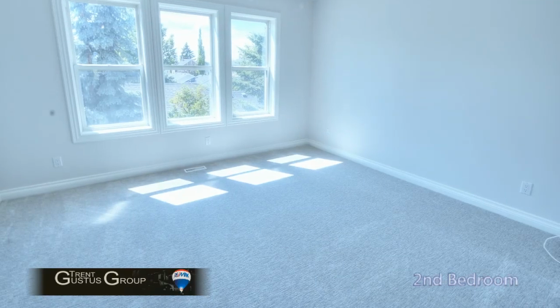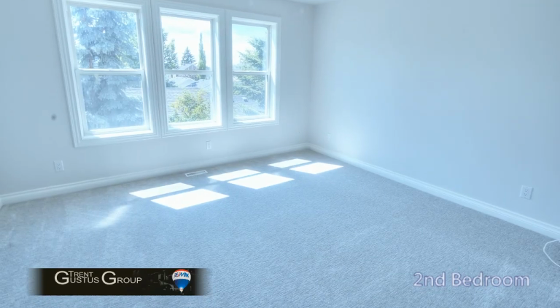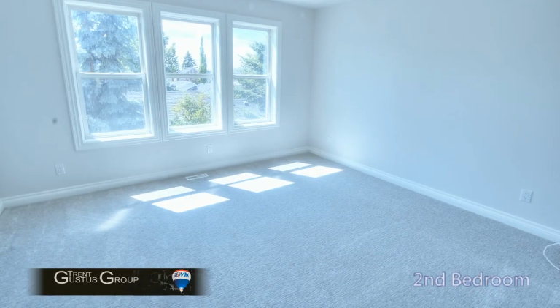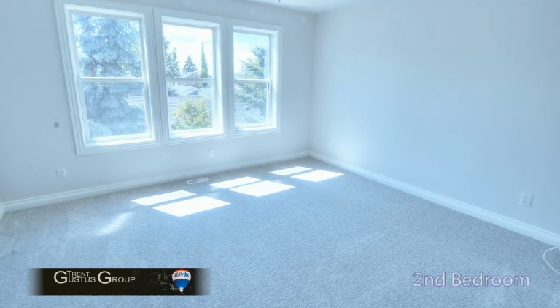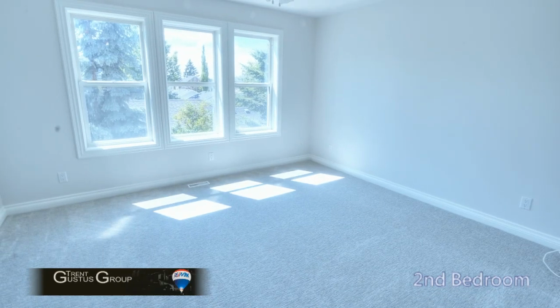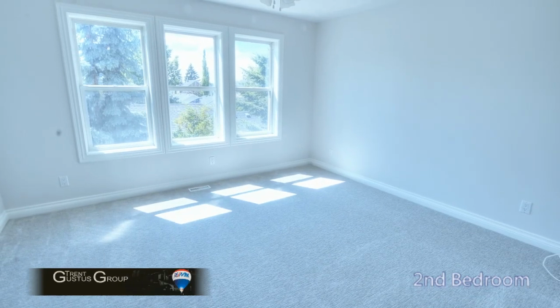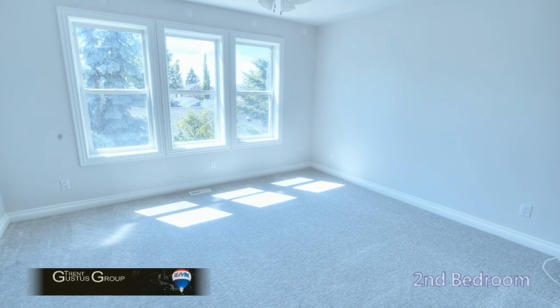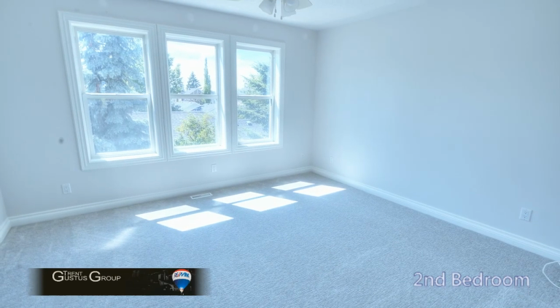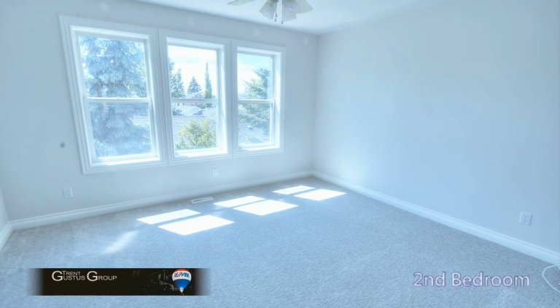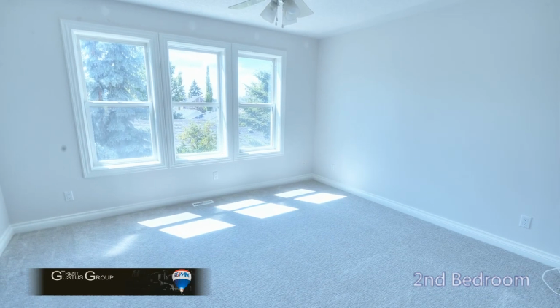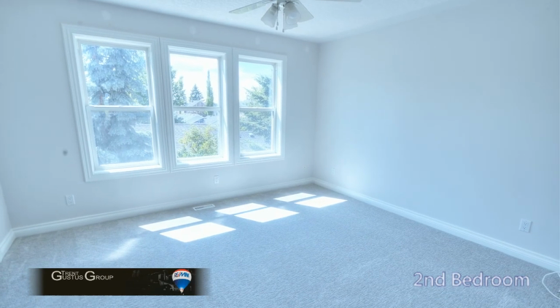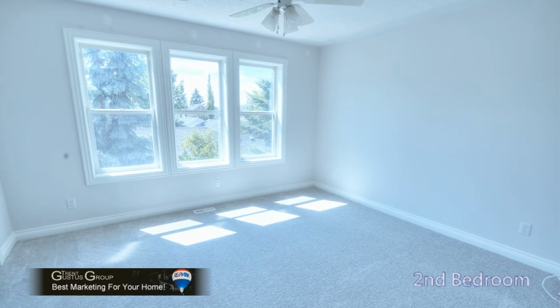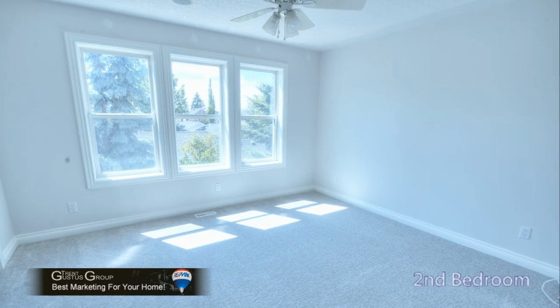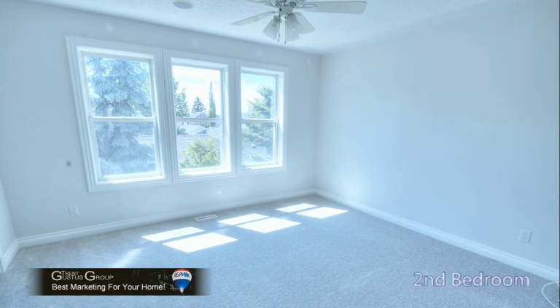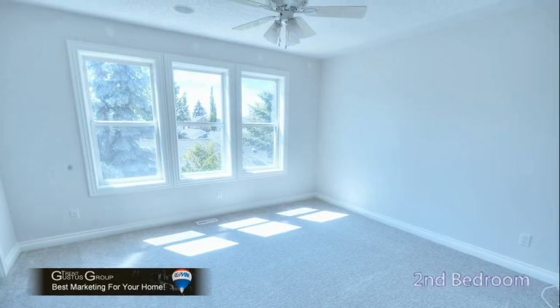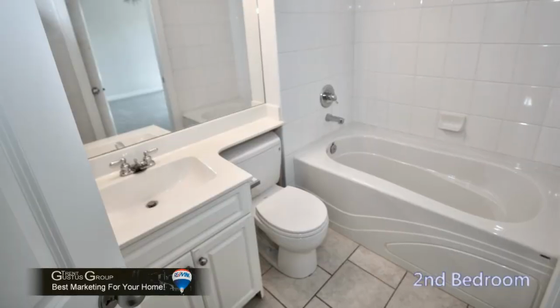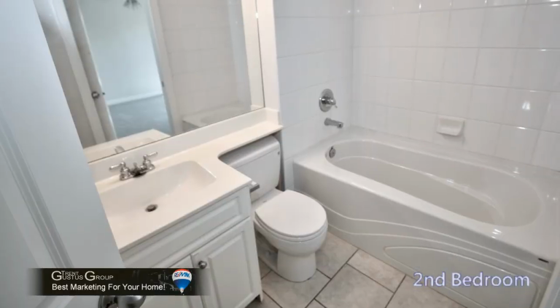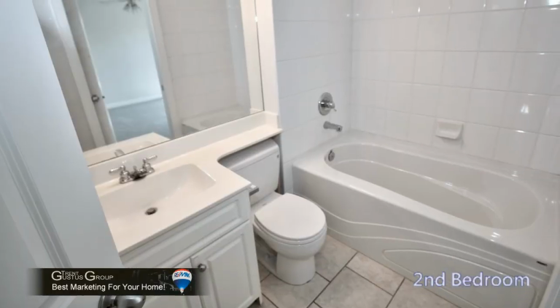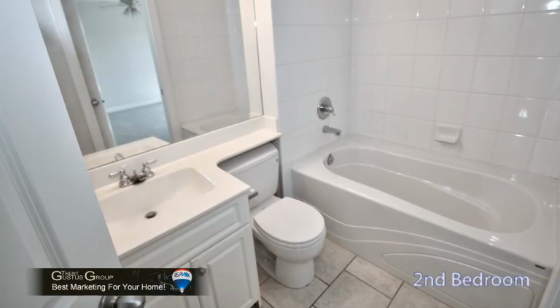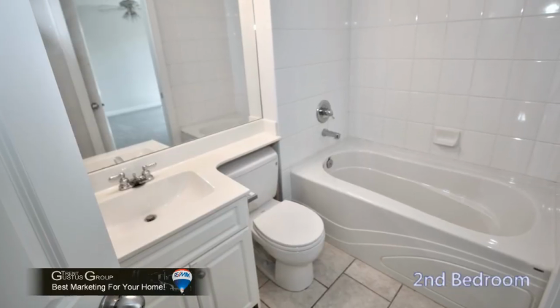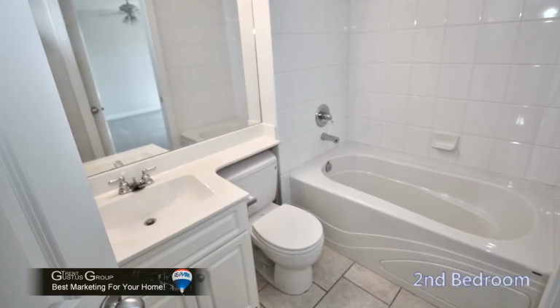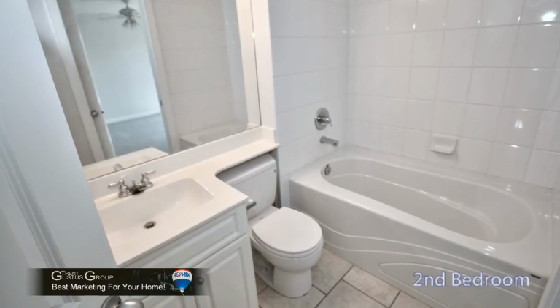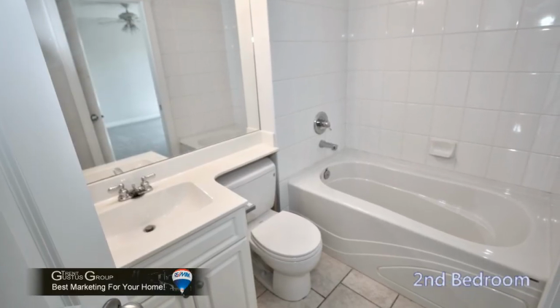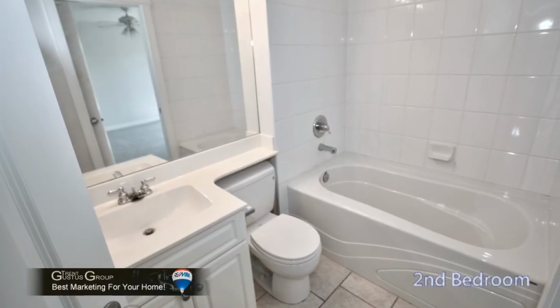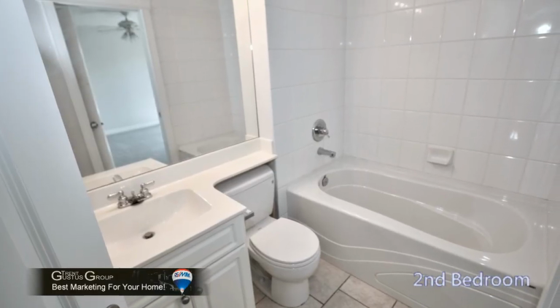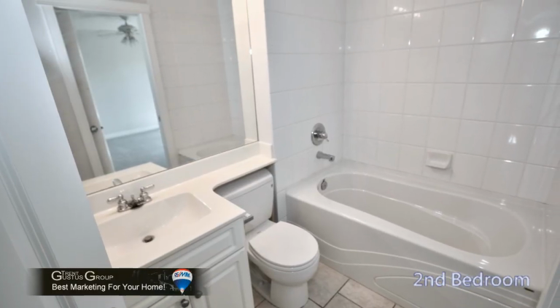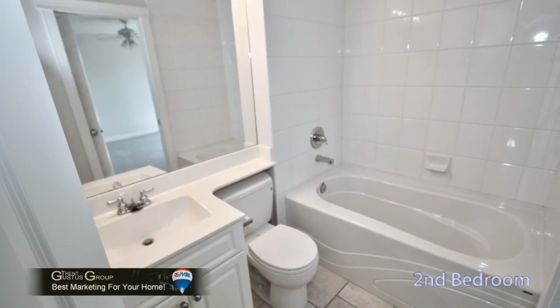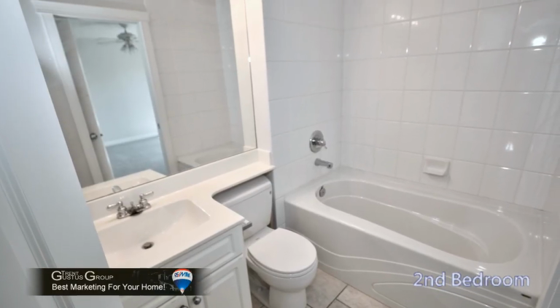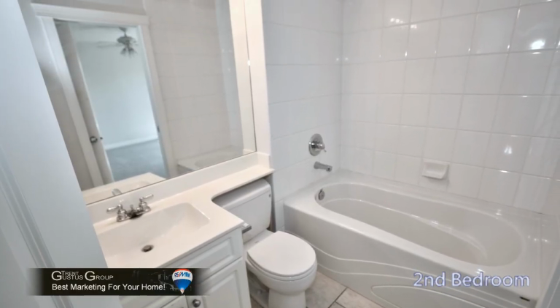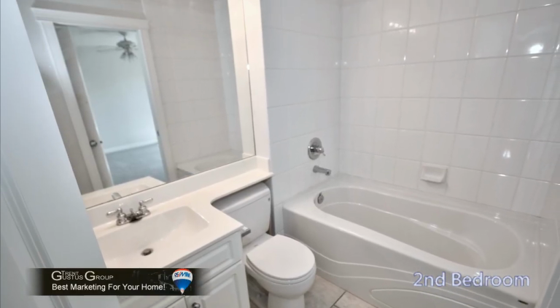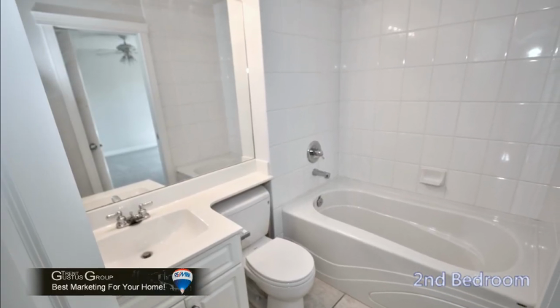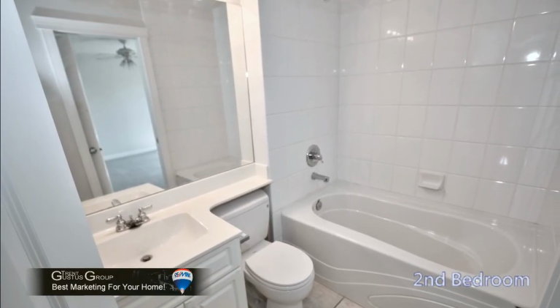The second bedroom upstairs also has access to a bathroom through a cheater door, sharing the hall bath upstairs.